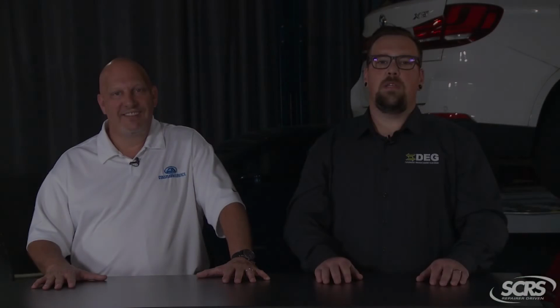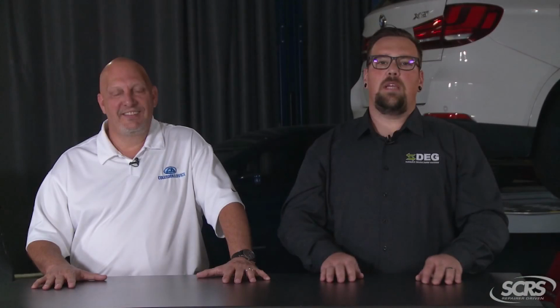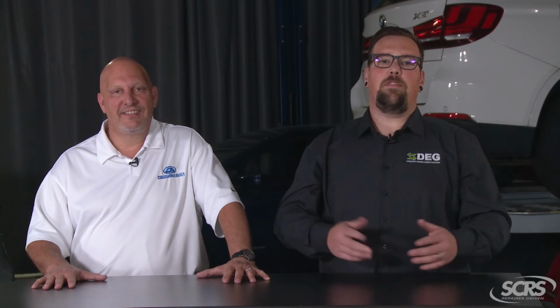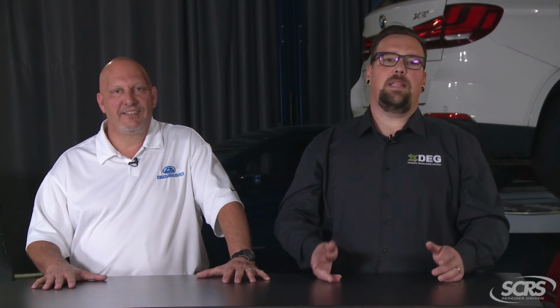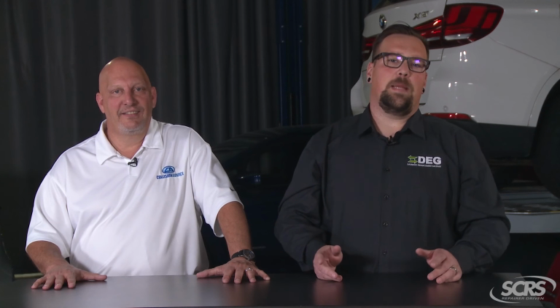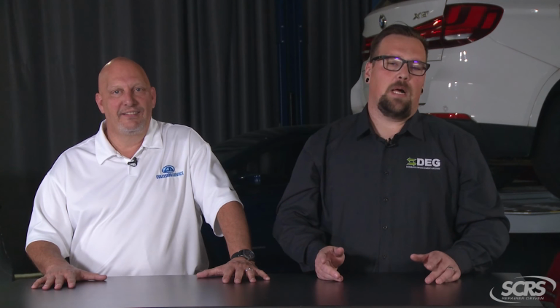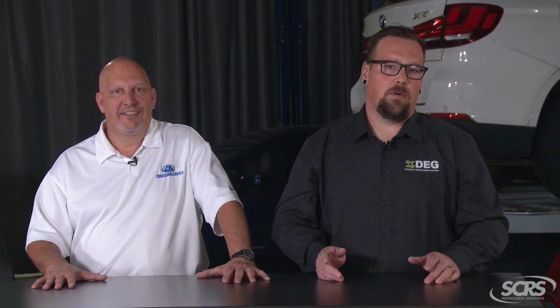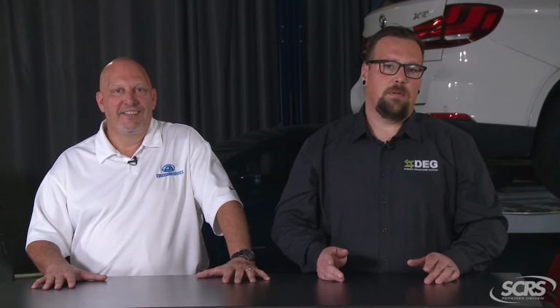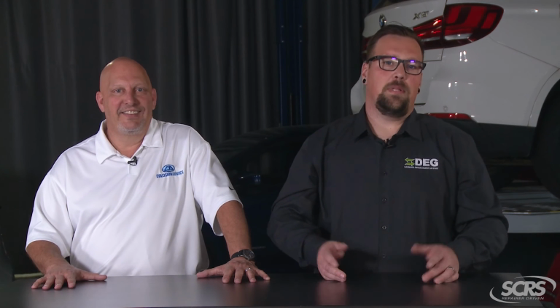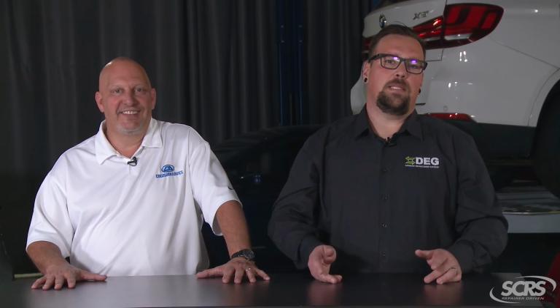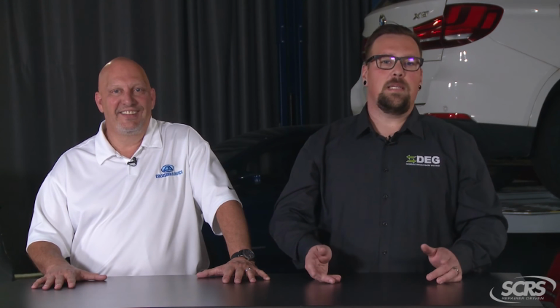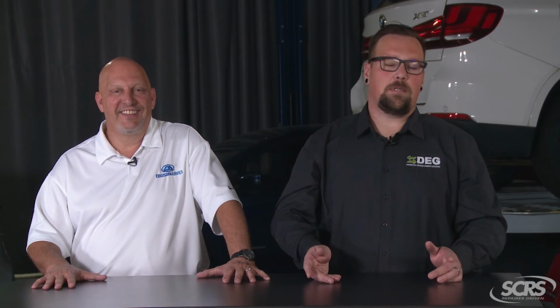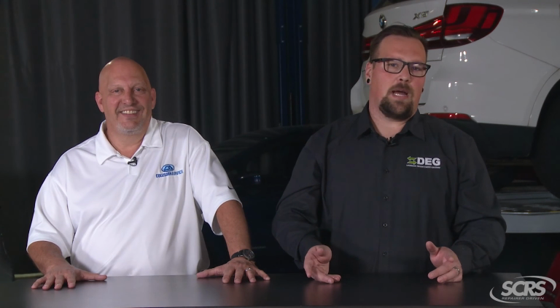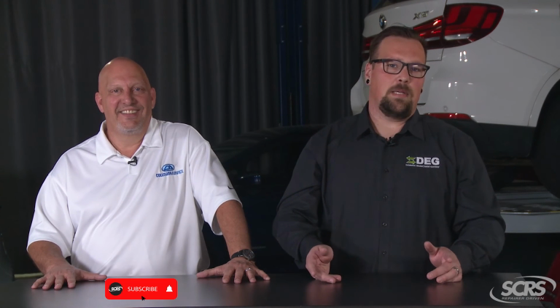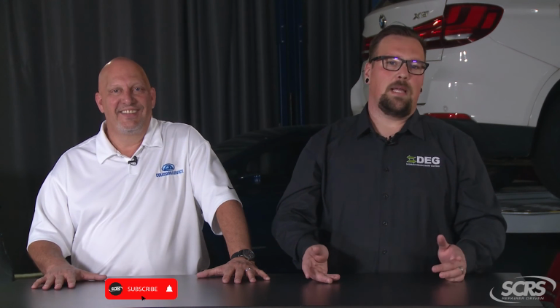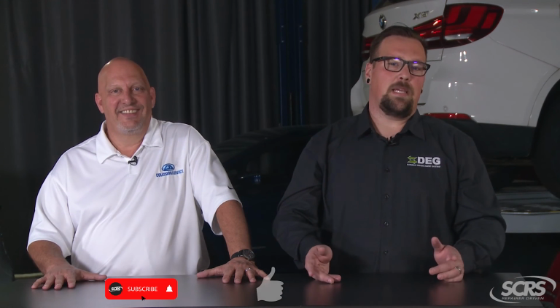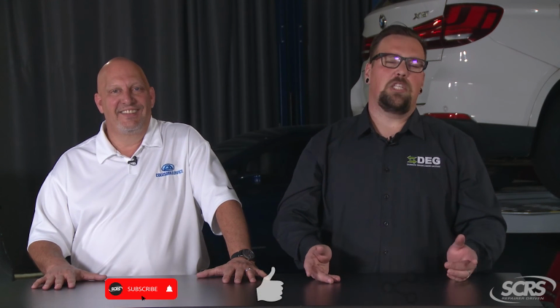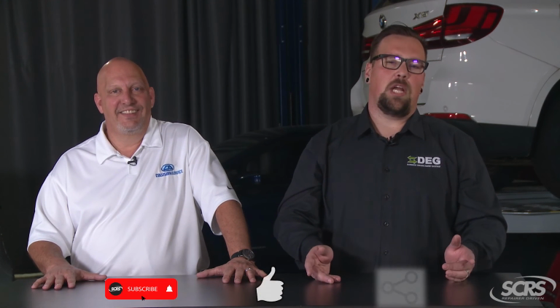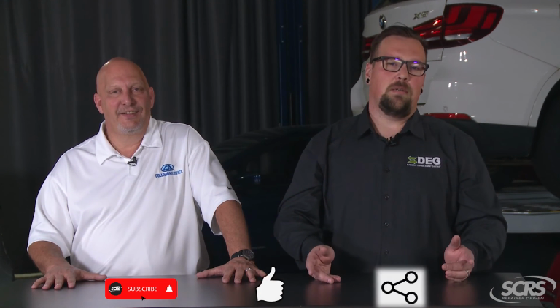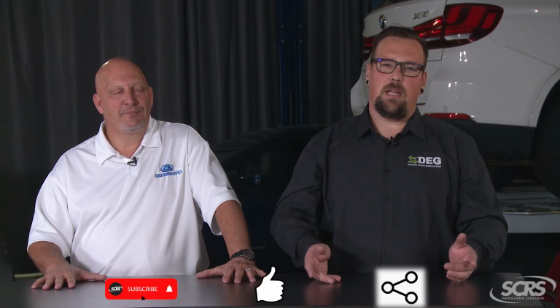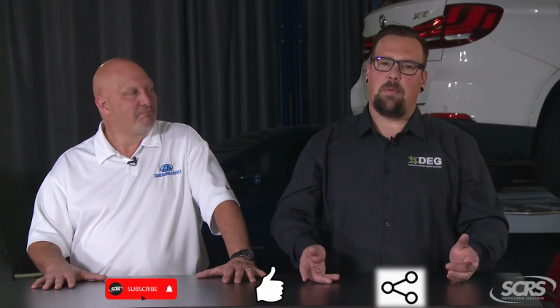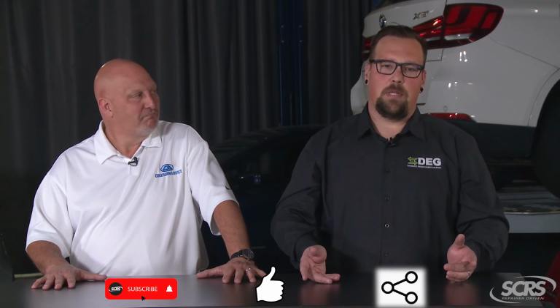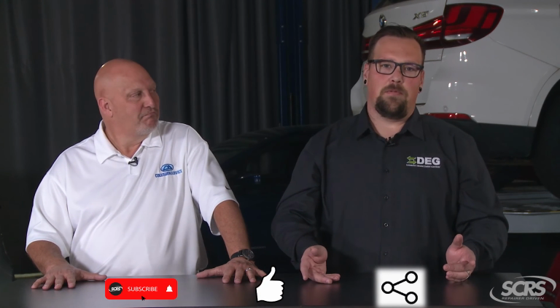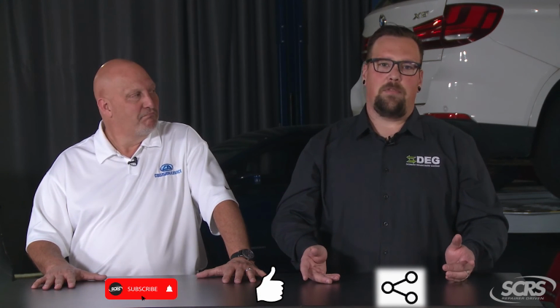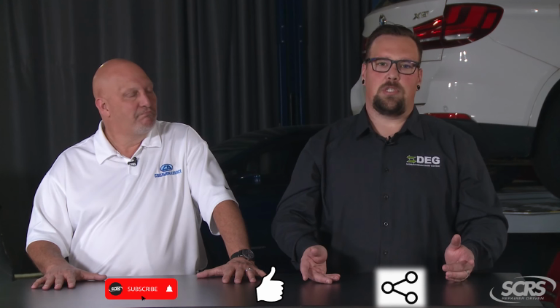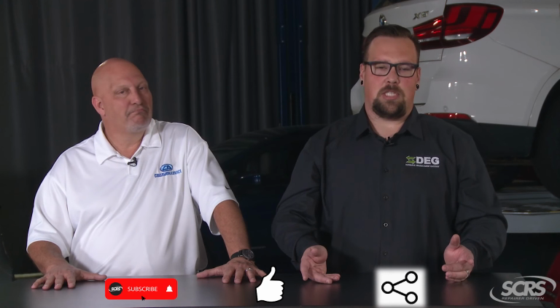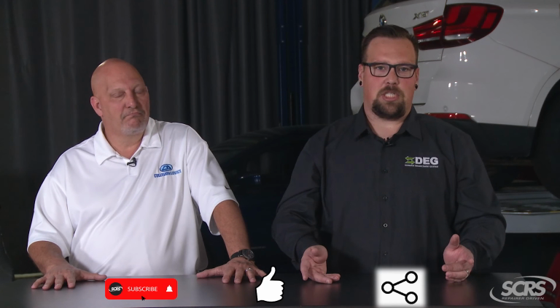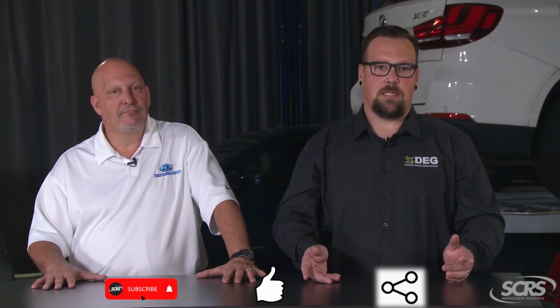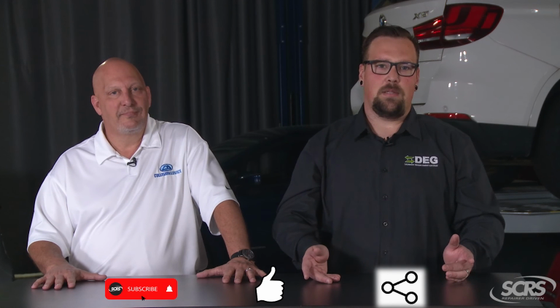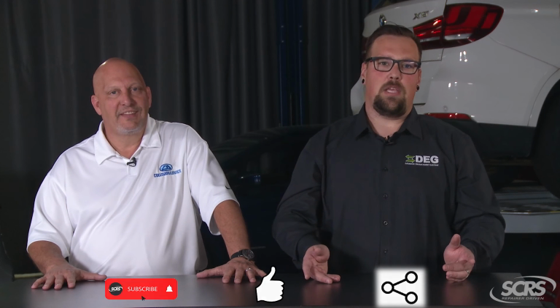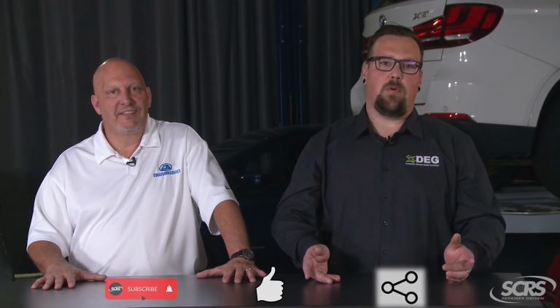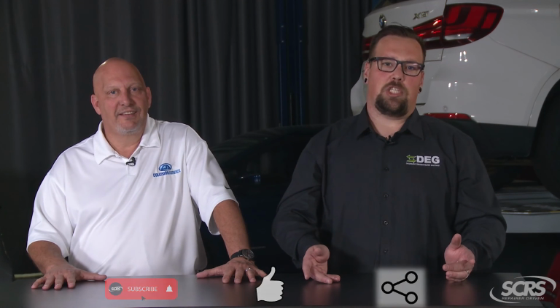If you find these tips helpful, please subscribe, like, and share, and comment below for any future suggestions. Thank you for watching.